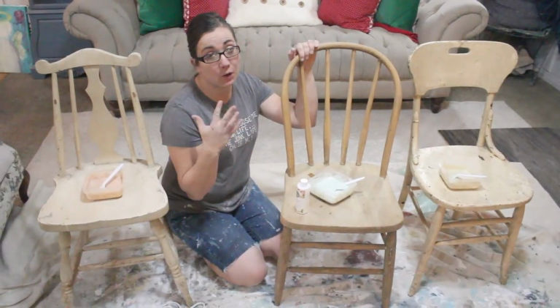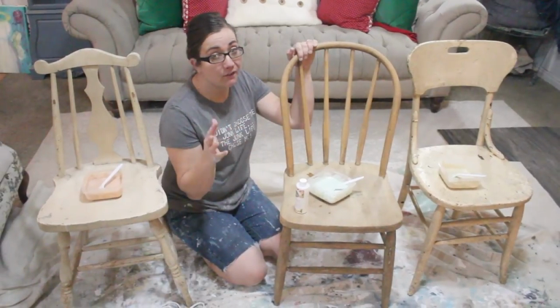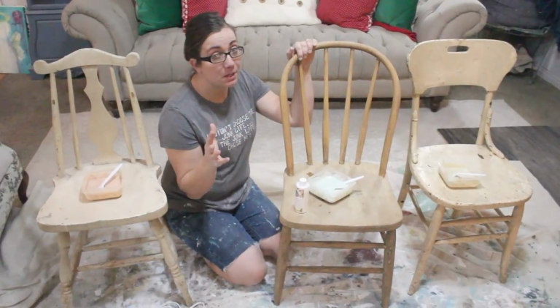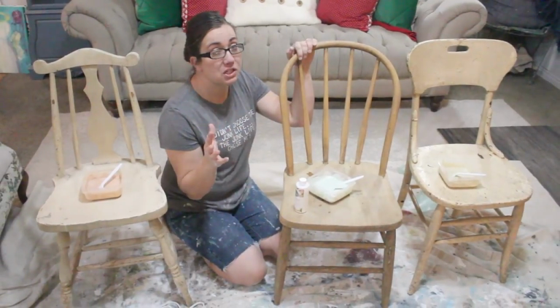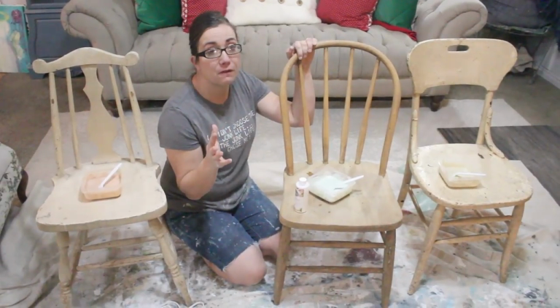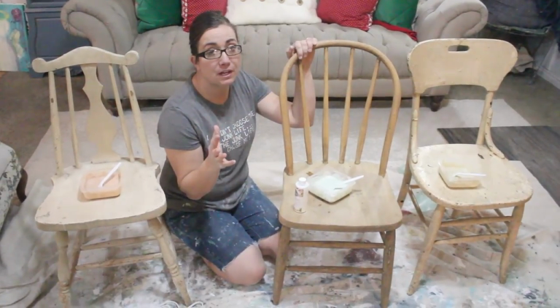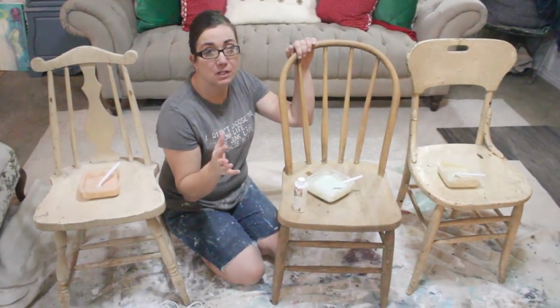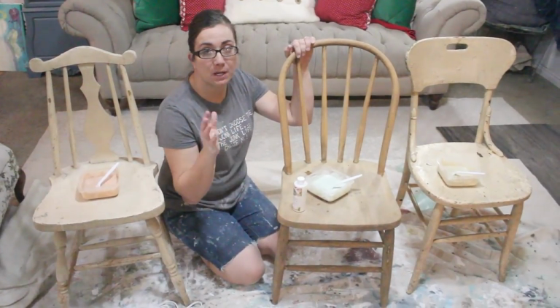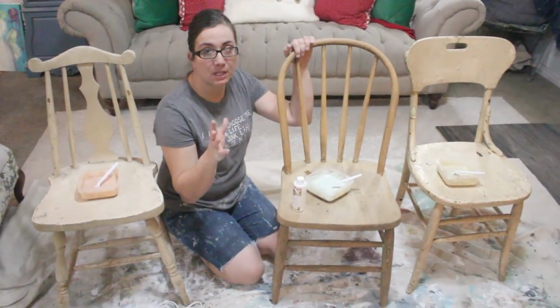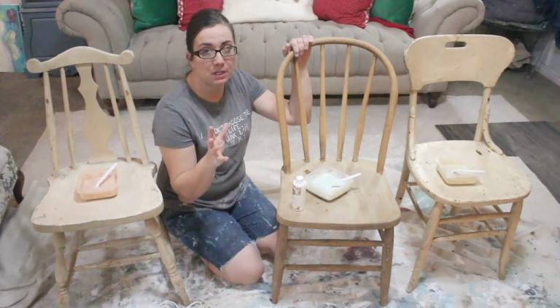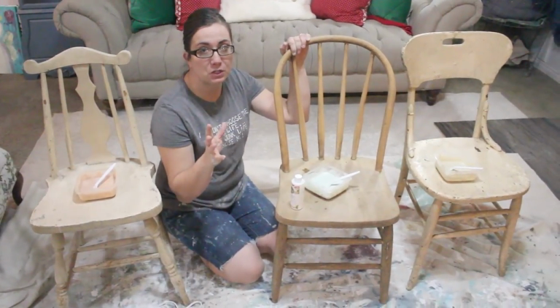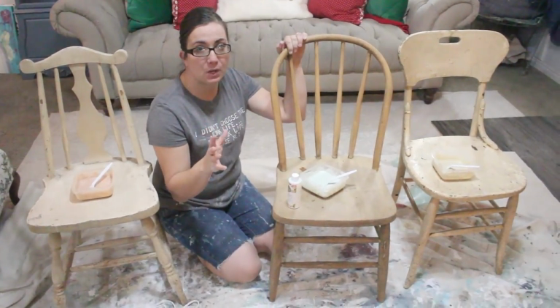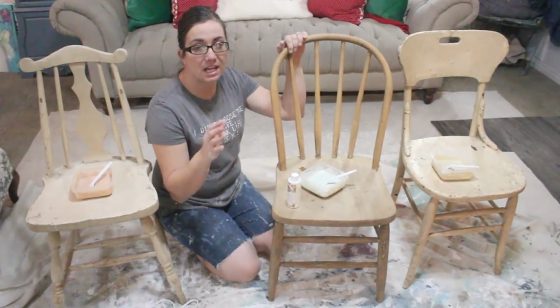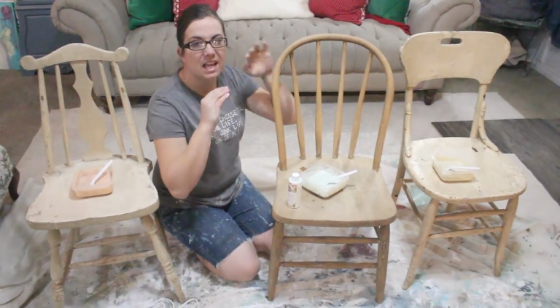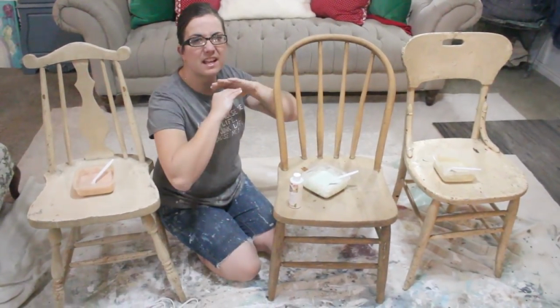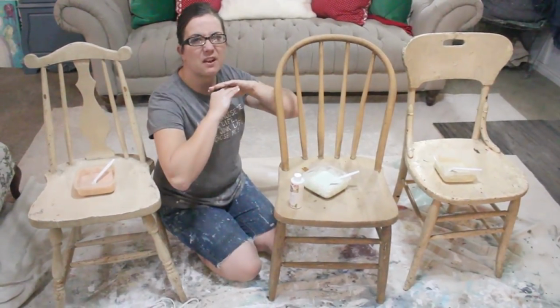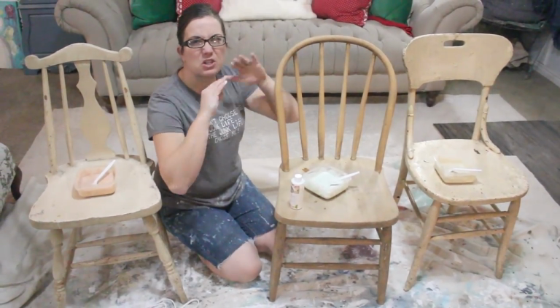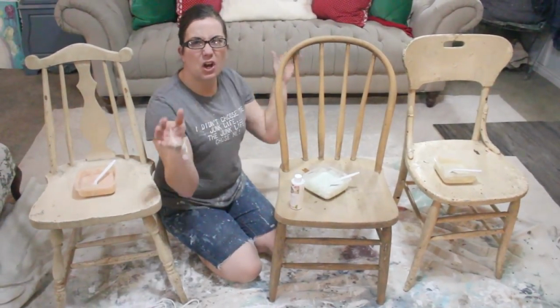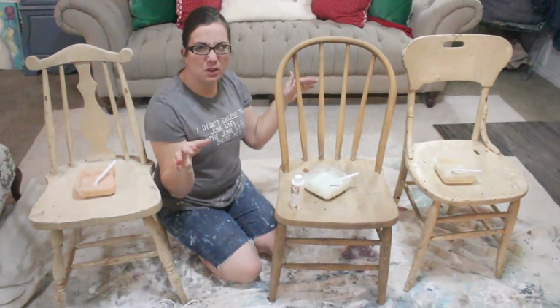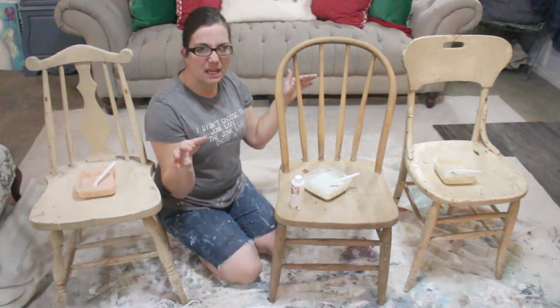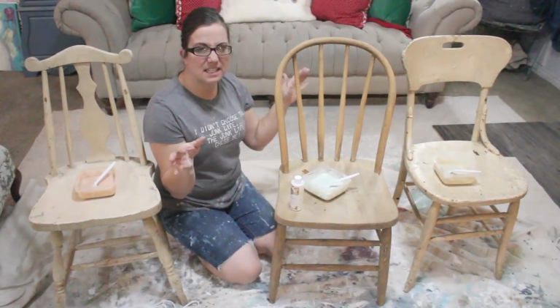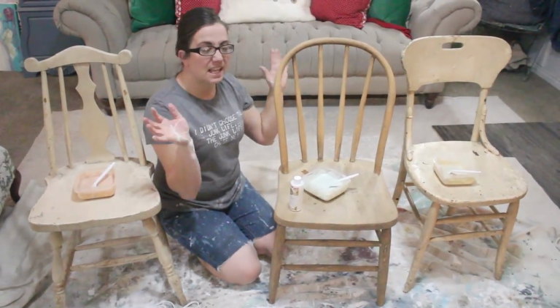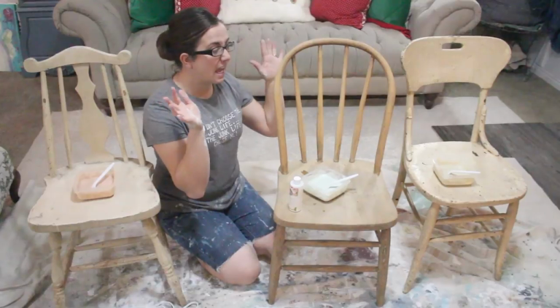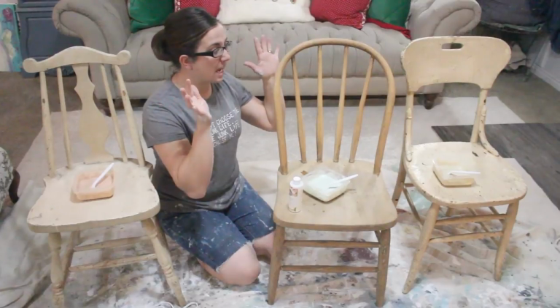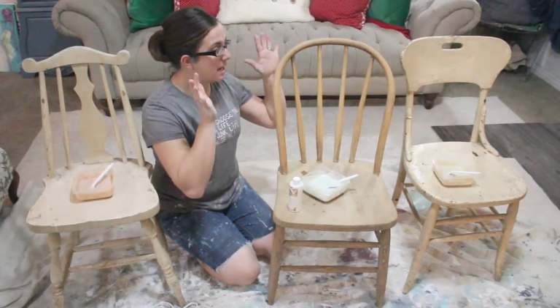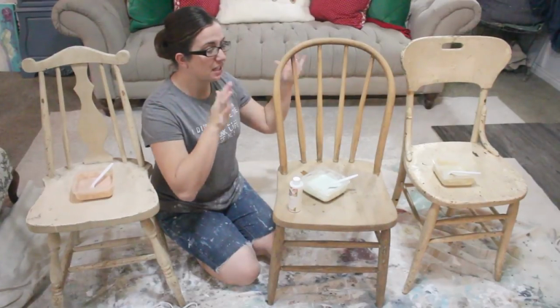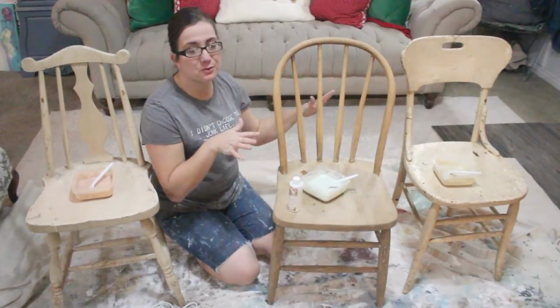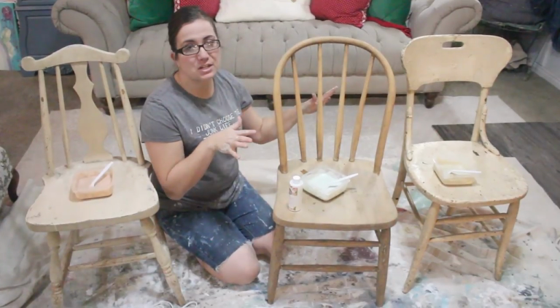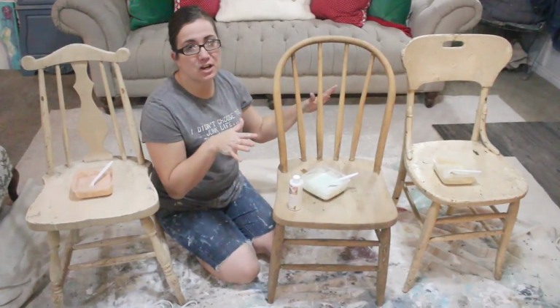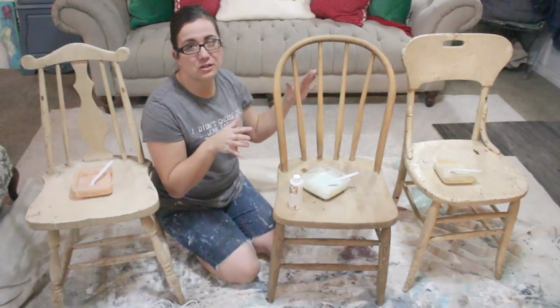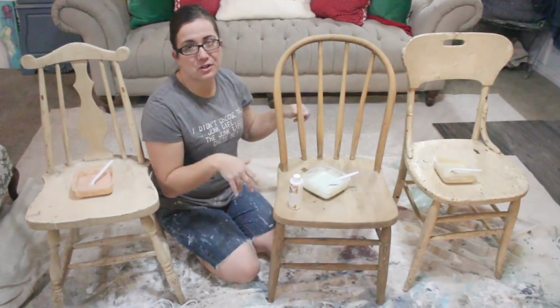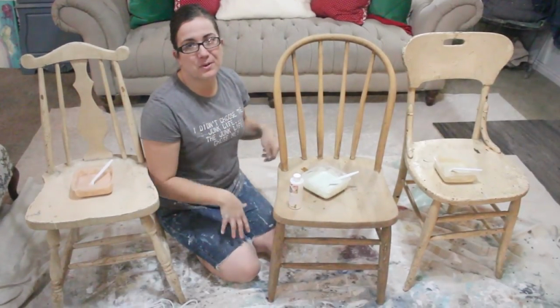I know I have a bunch of different videos, but I really want to do one that covers all the bases and I'm painting three chairs to show you how.